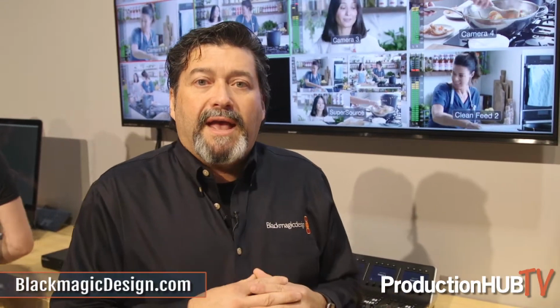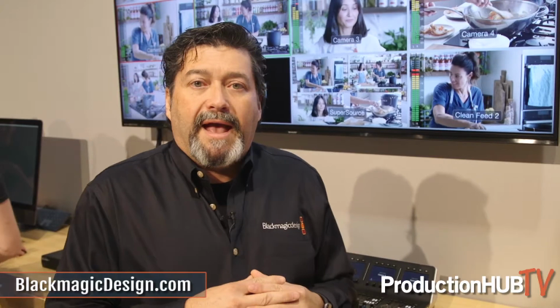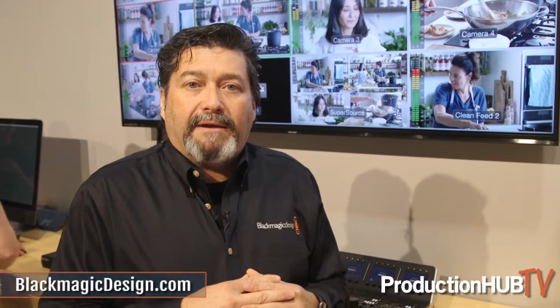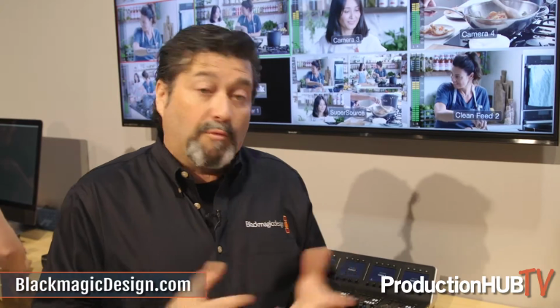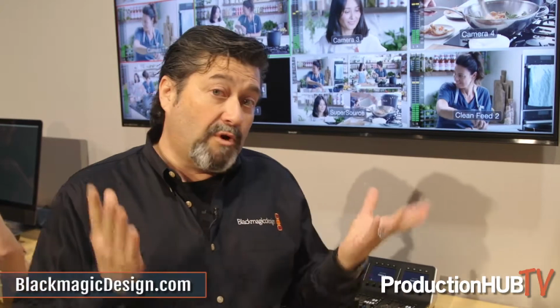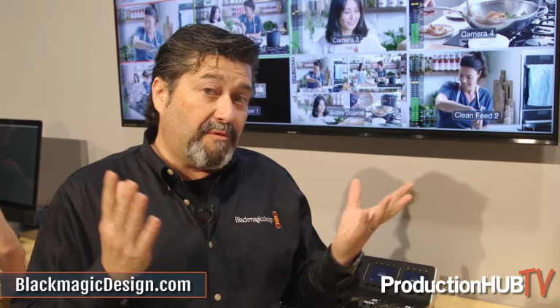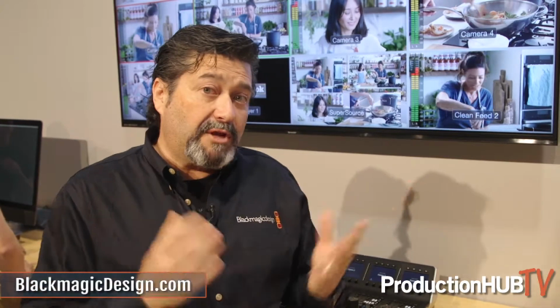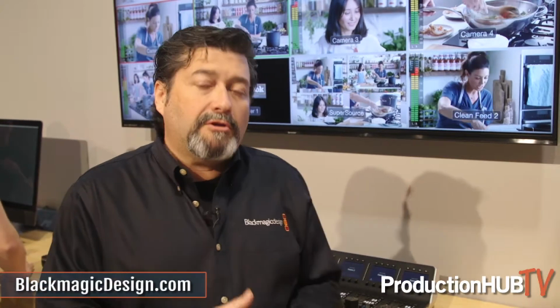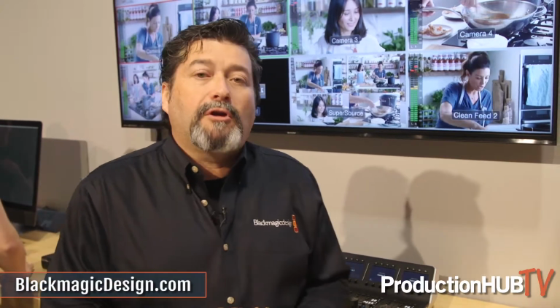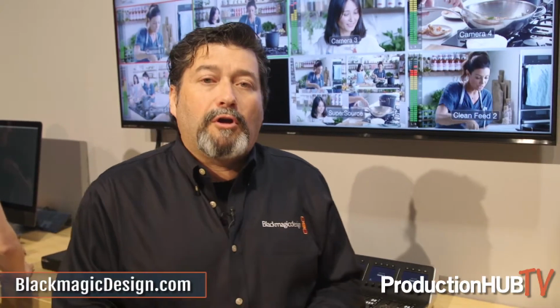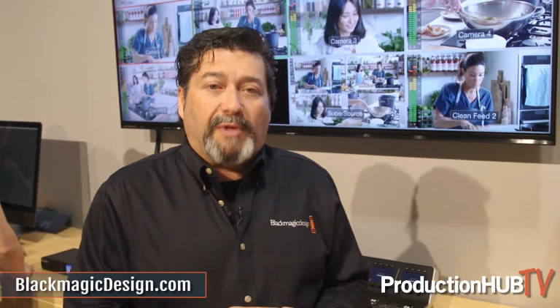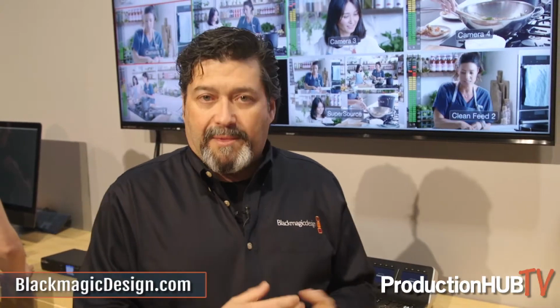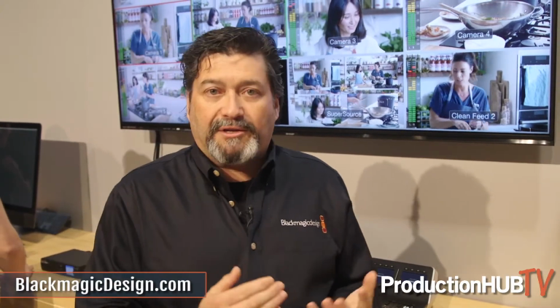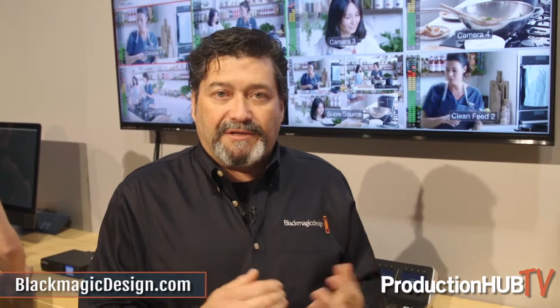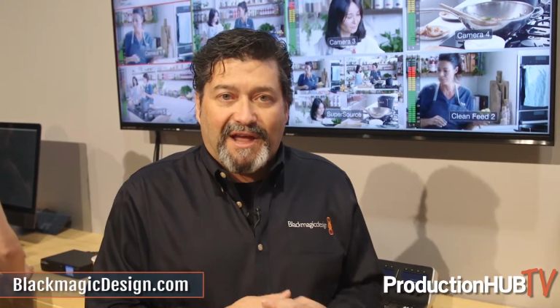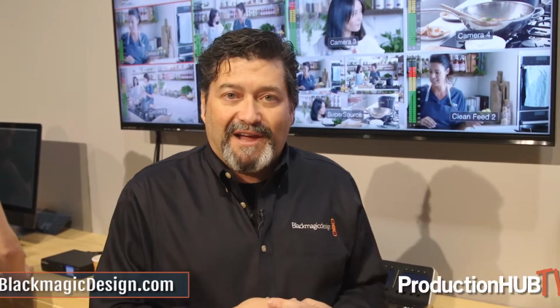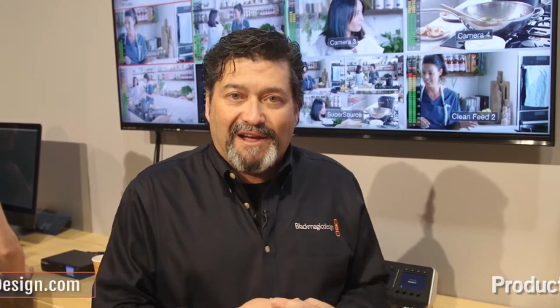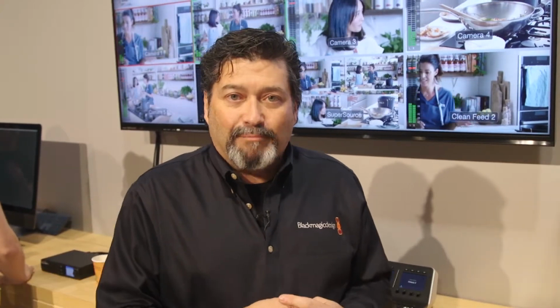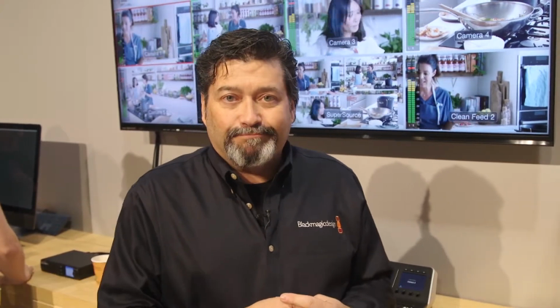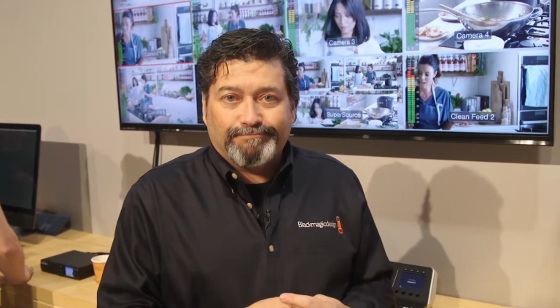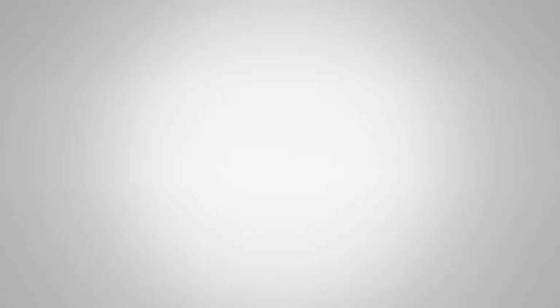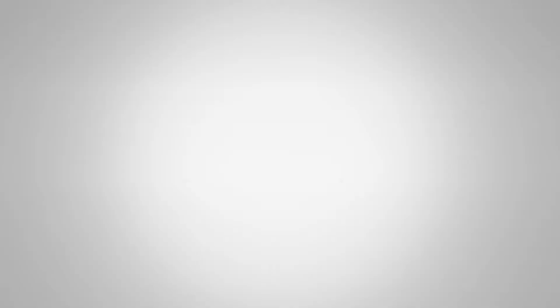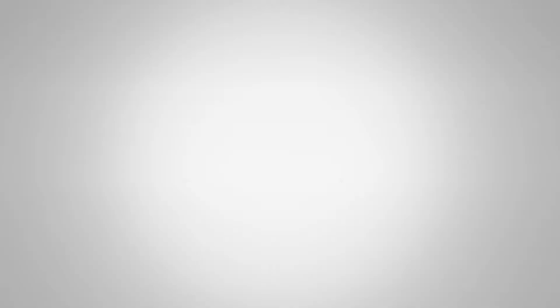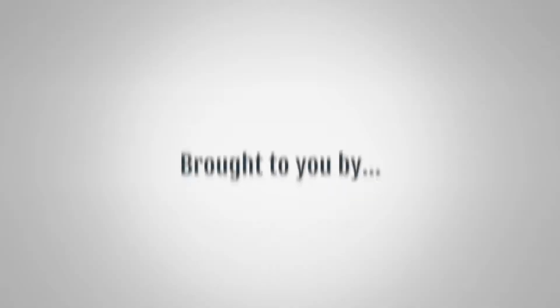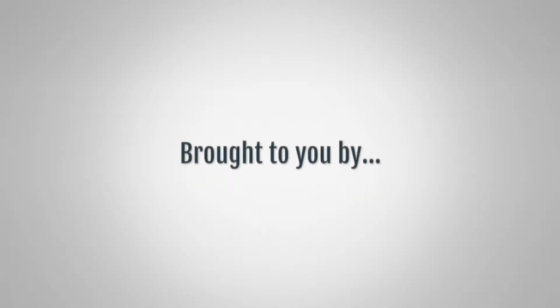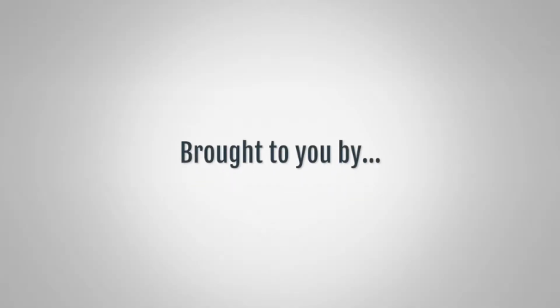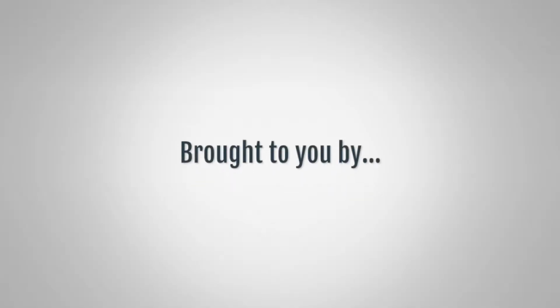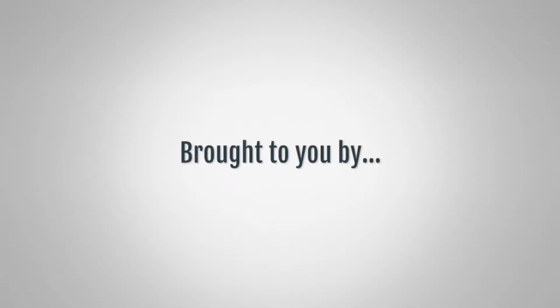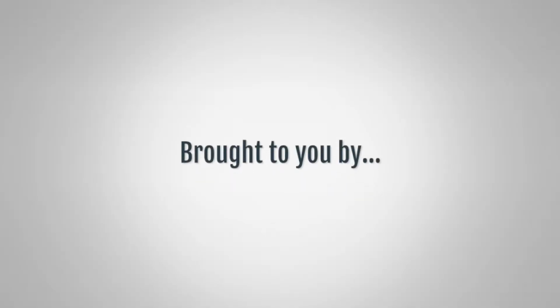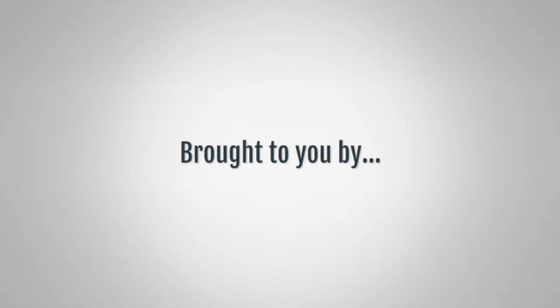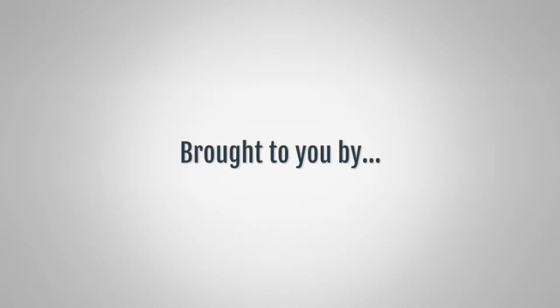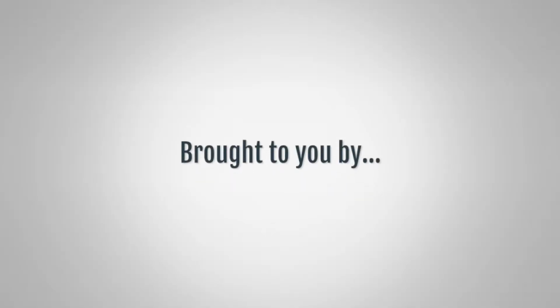For more information, you can go to blackmagicdesign.com. I'll see you next time. Bye.